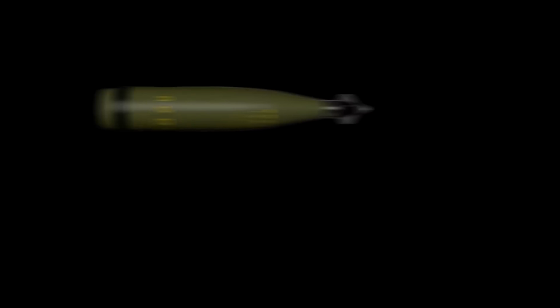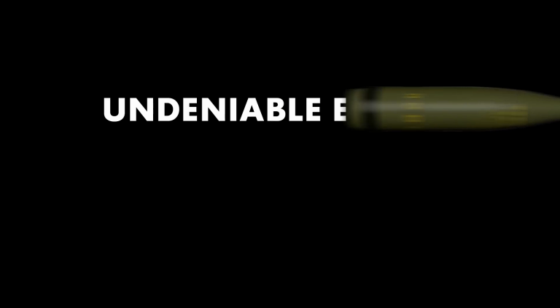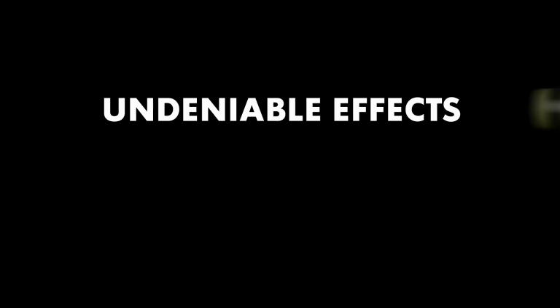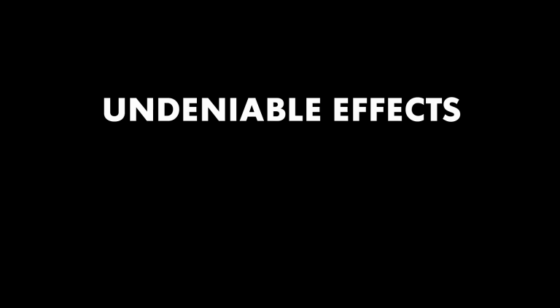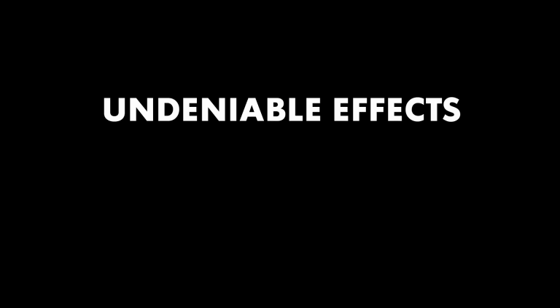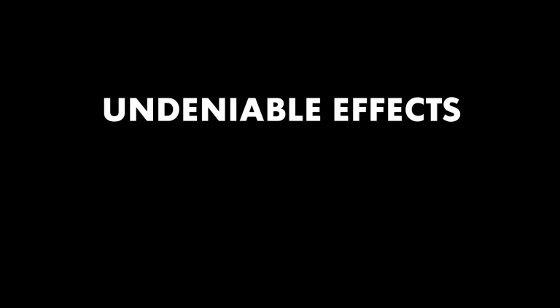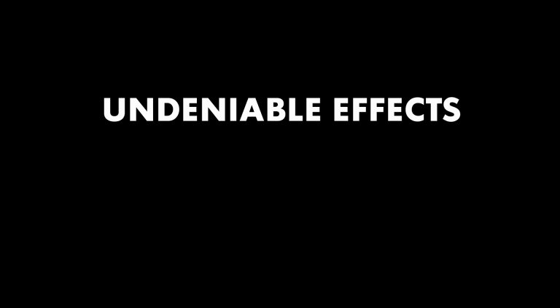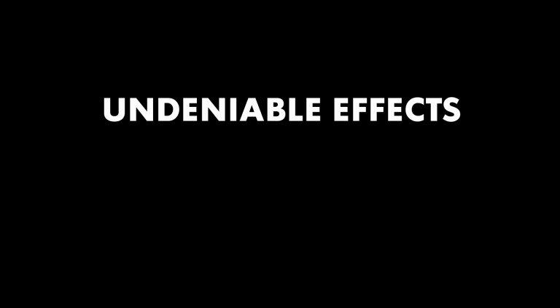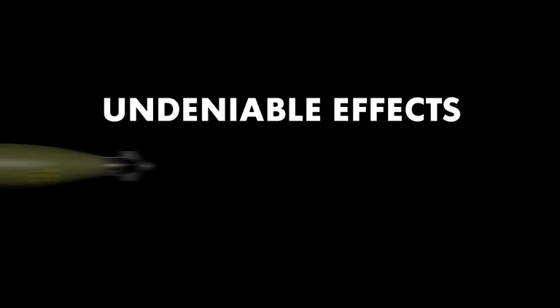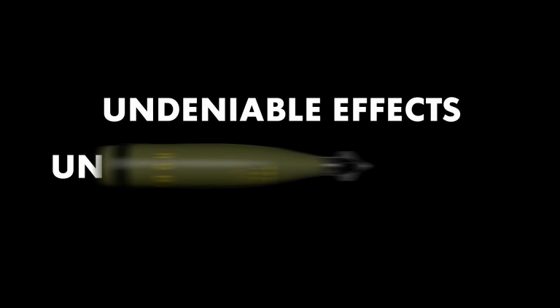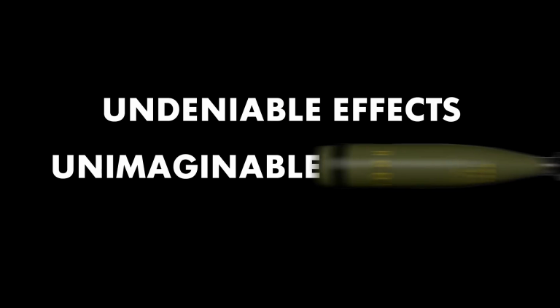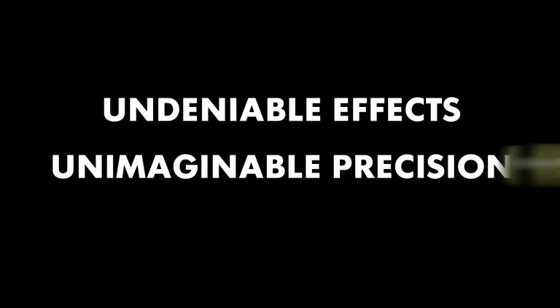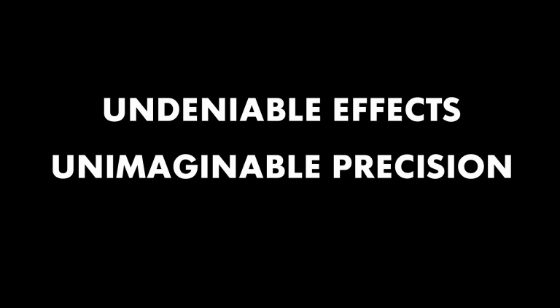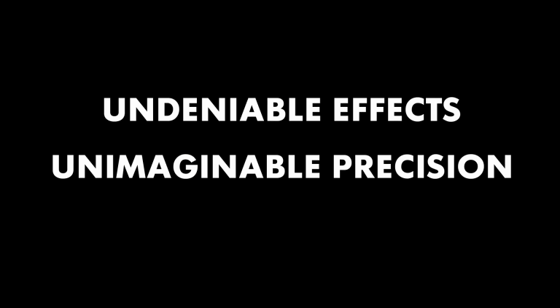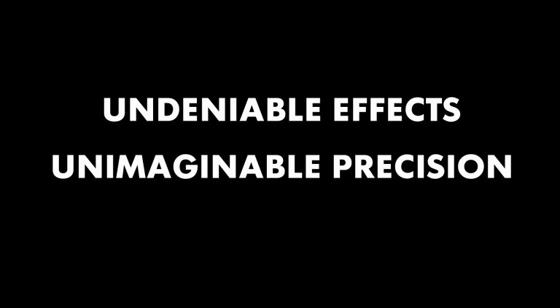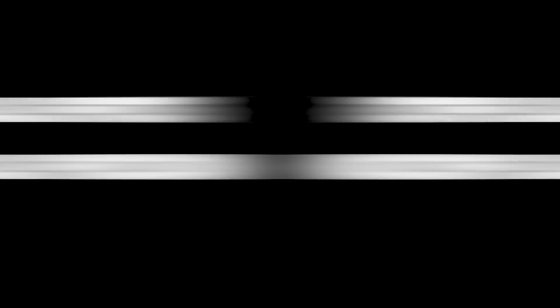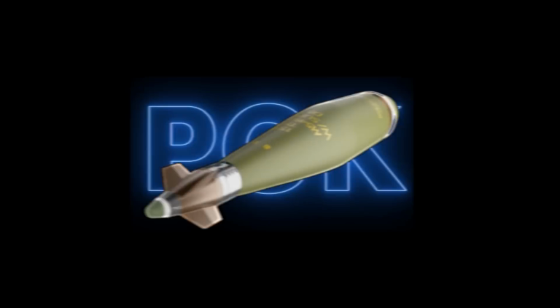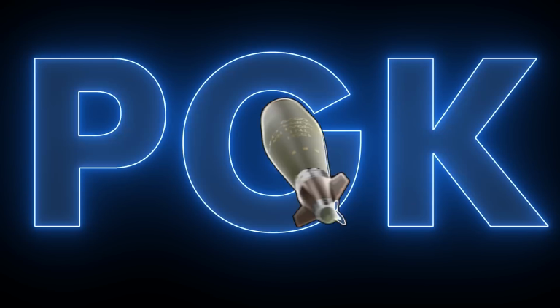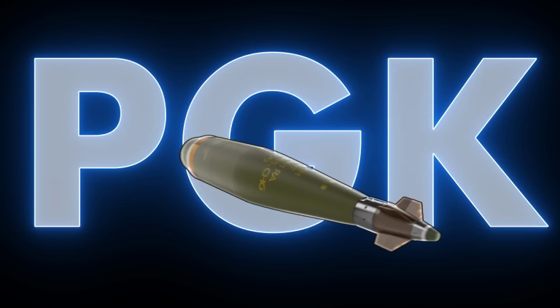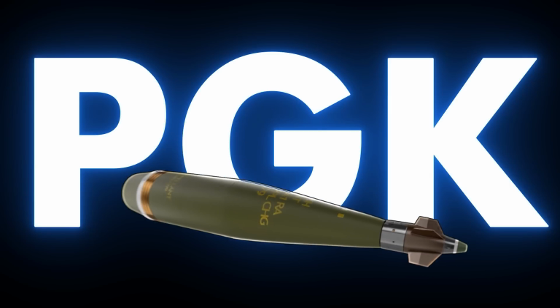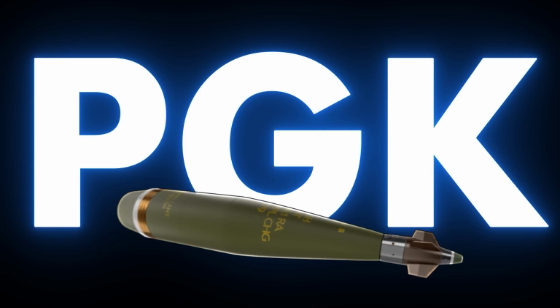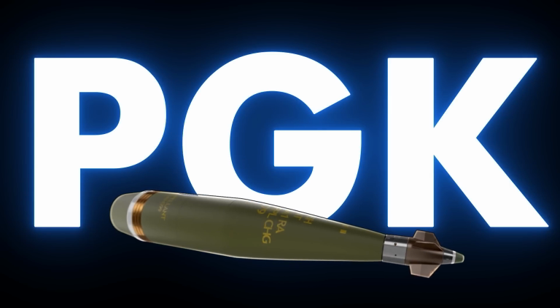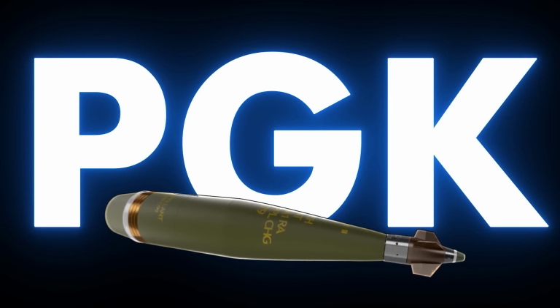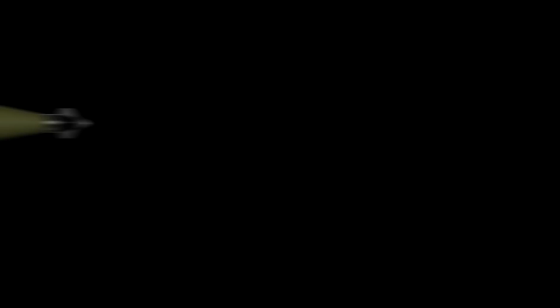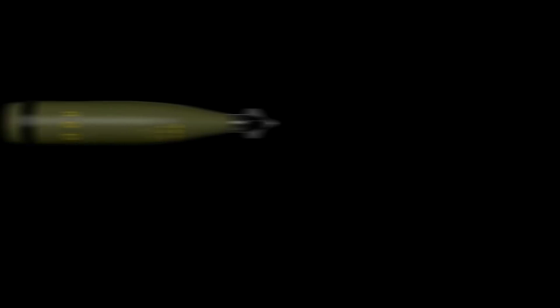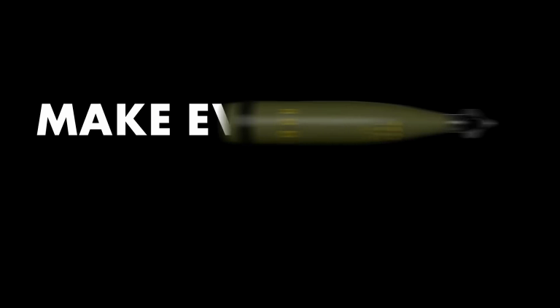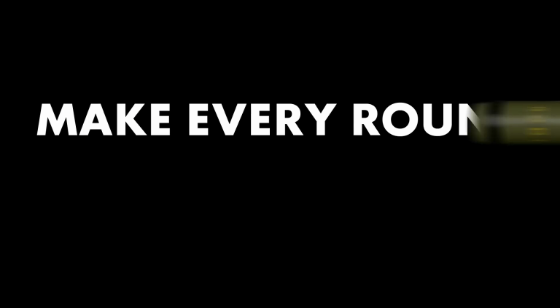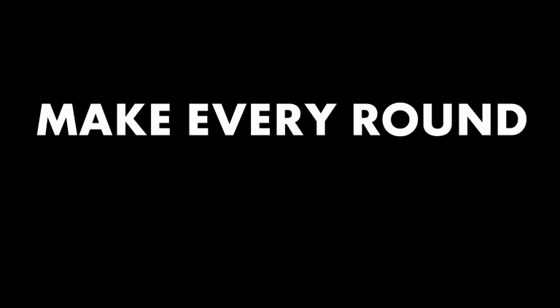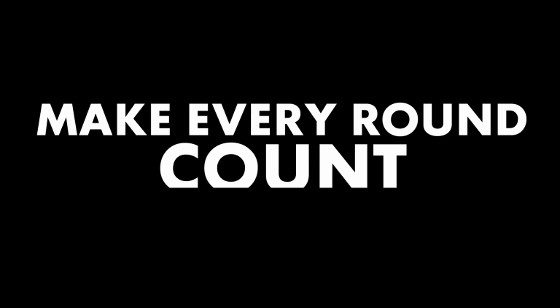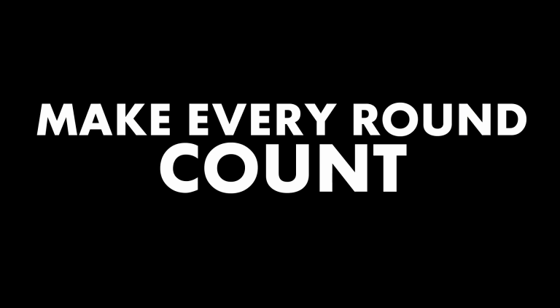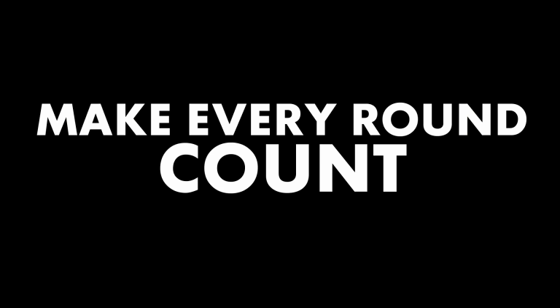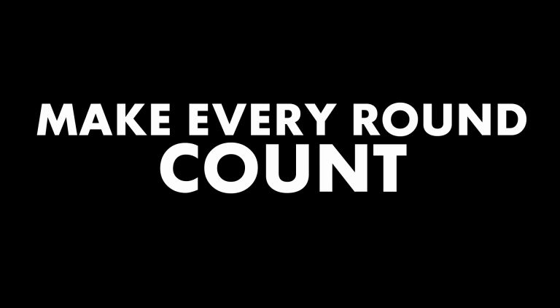Undeniable effects. Unimaginable precision. PGK. Make every round count.